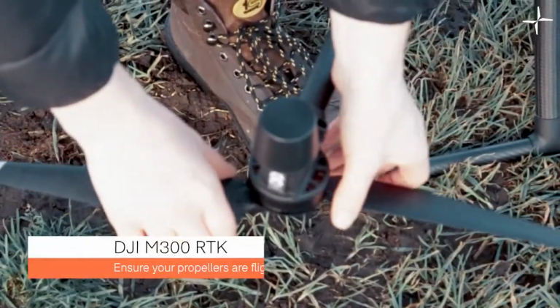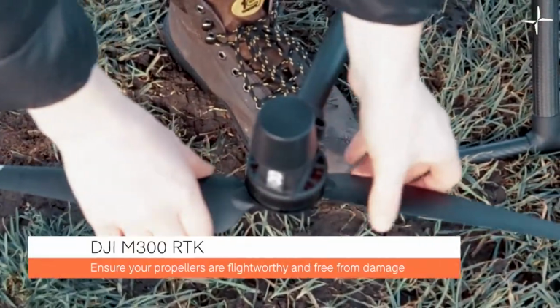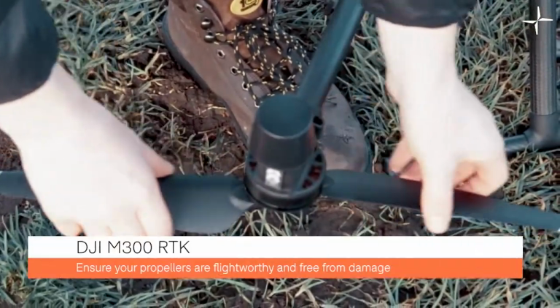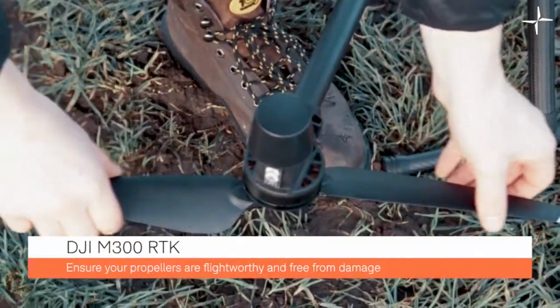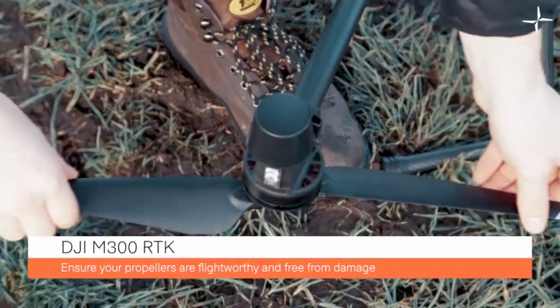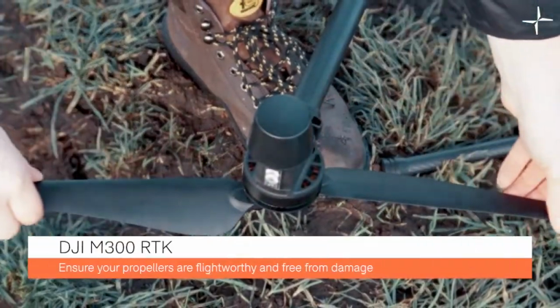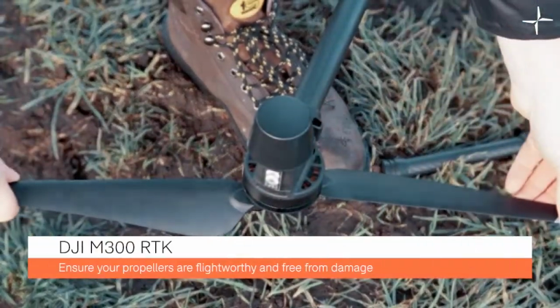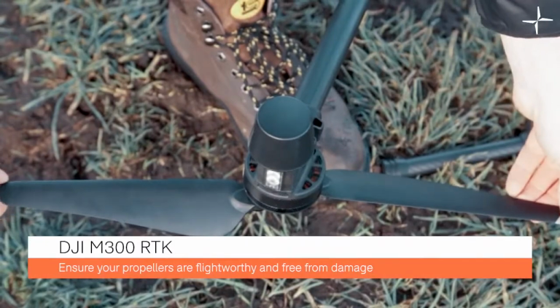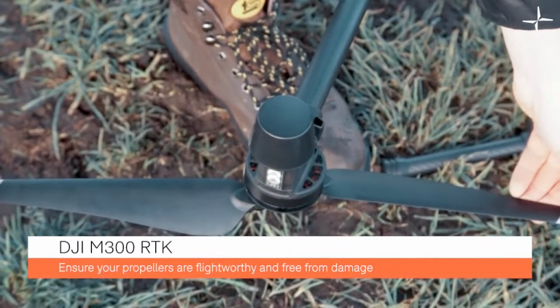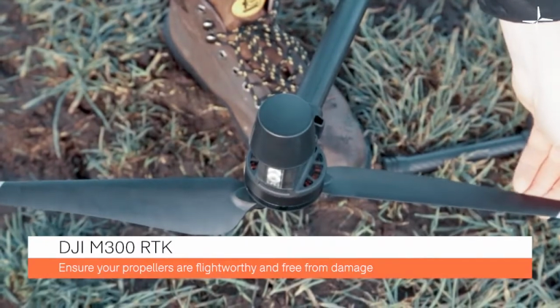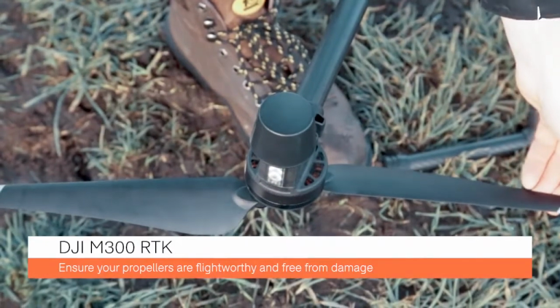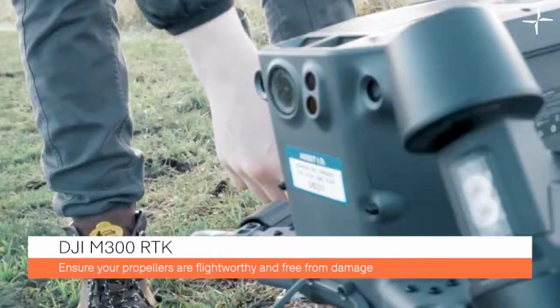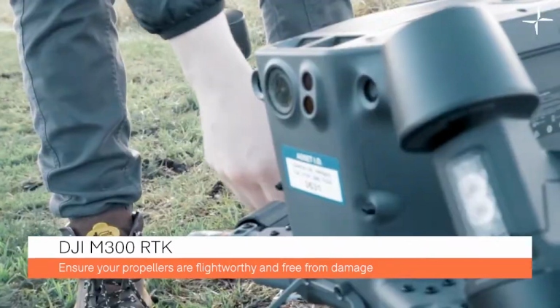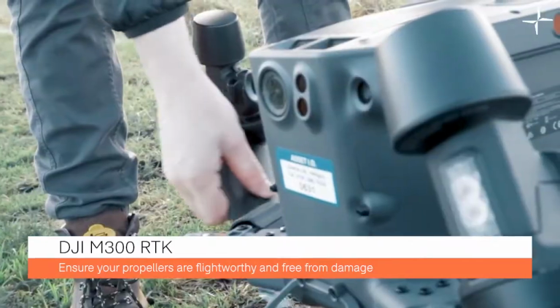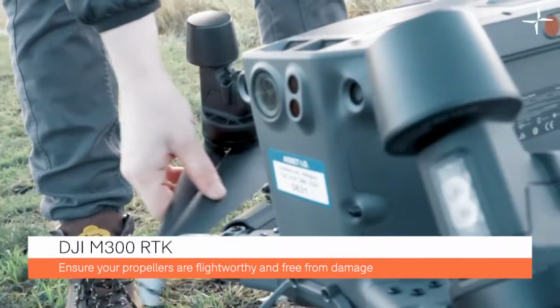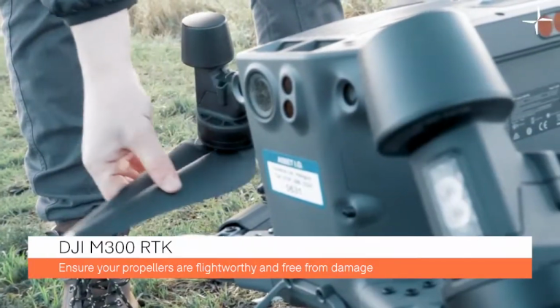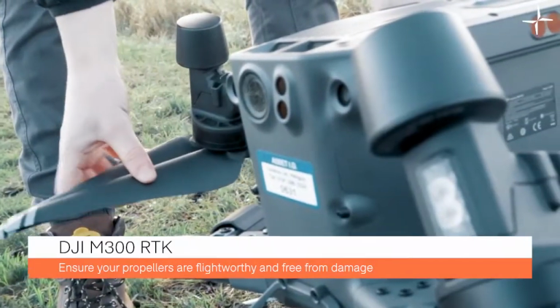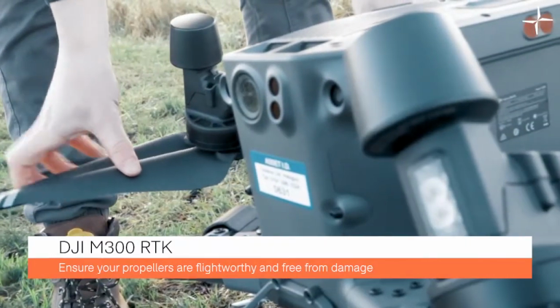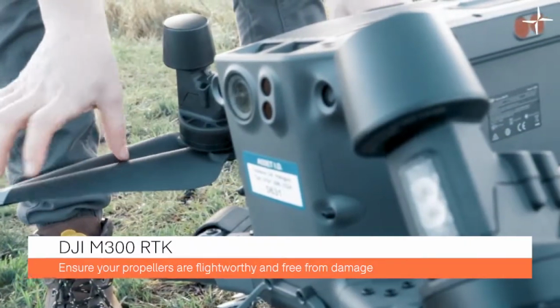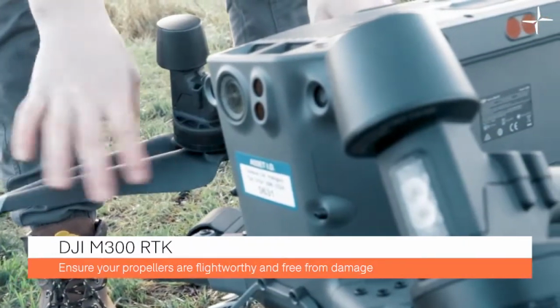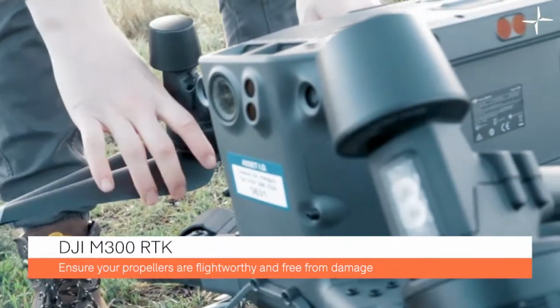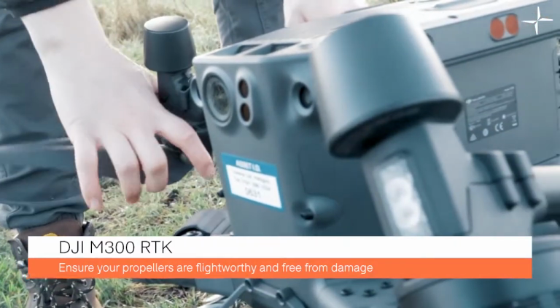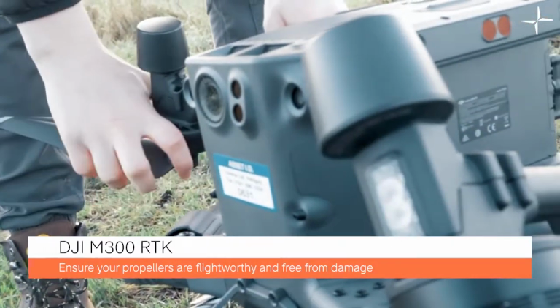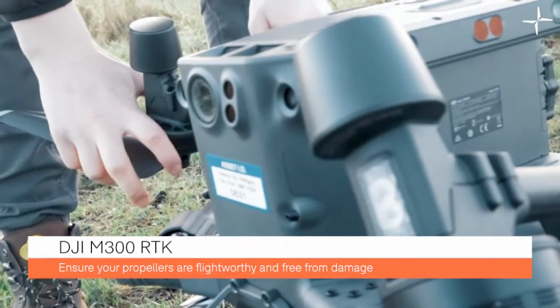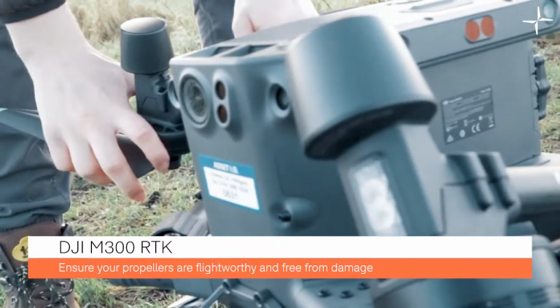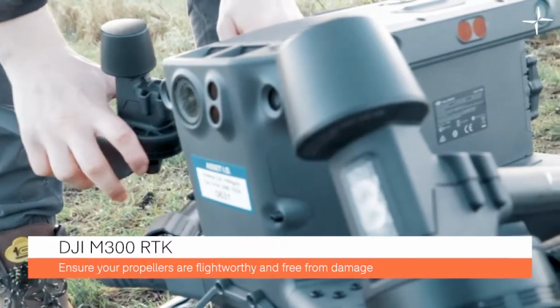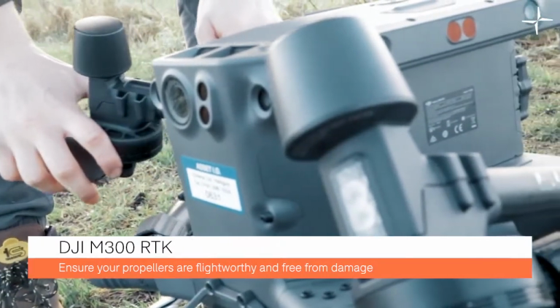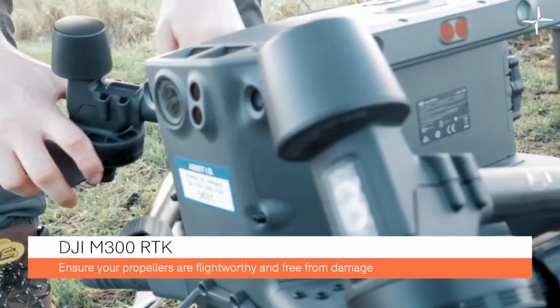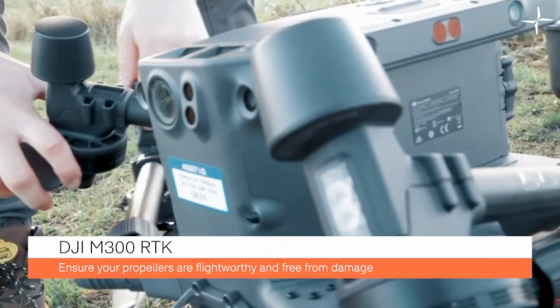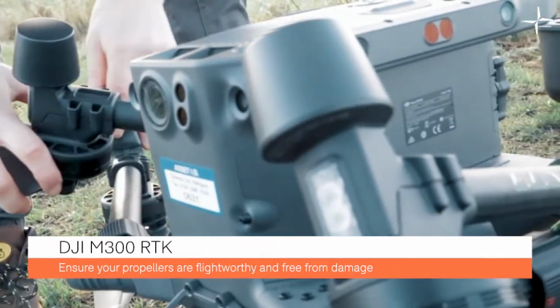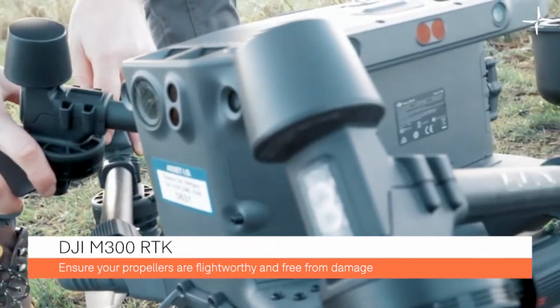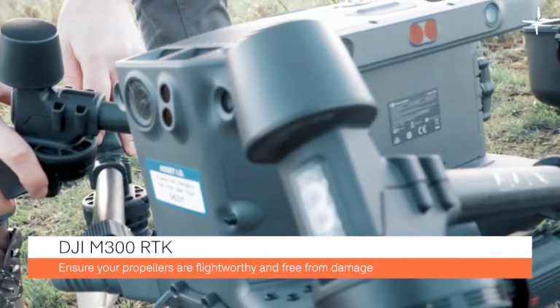Check all propellers are free from damage or bends. If they are defective, ensure you replace them before your flight.